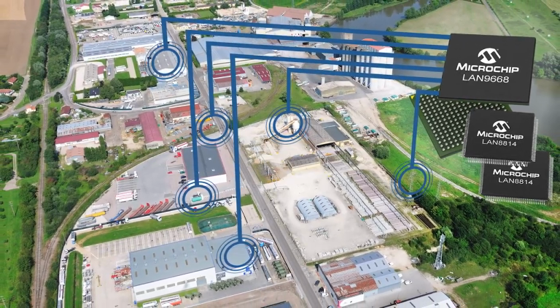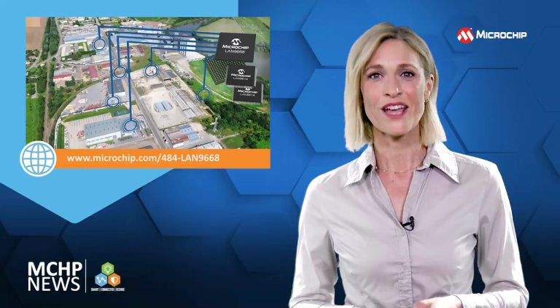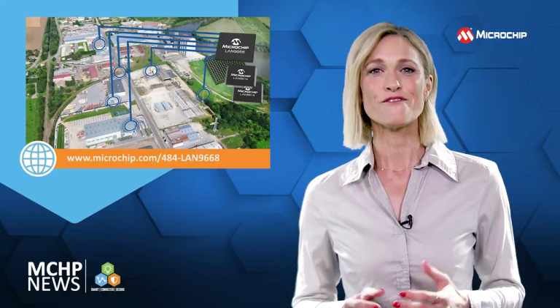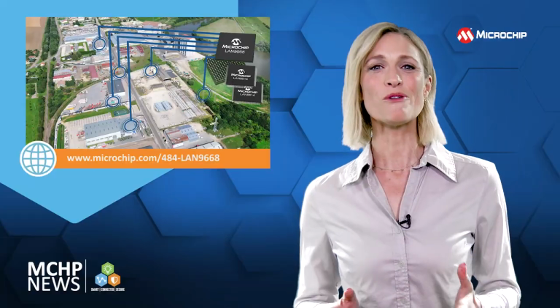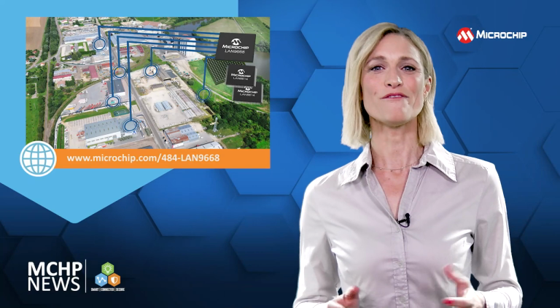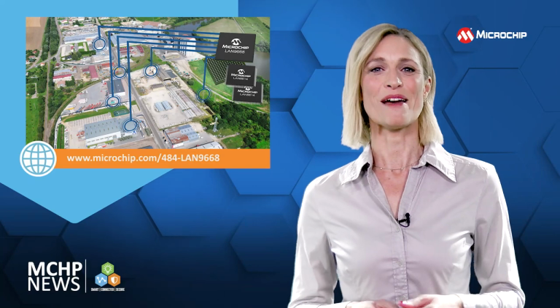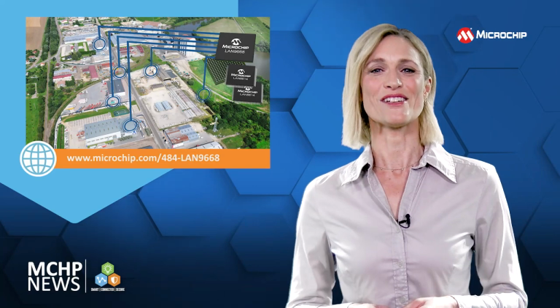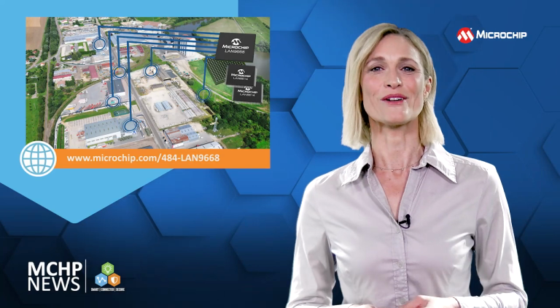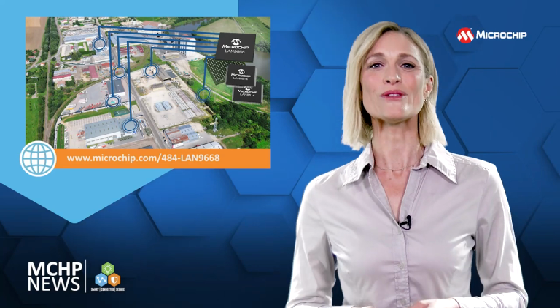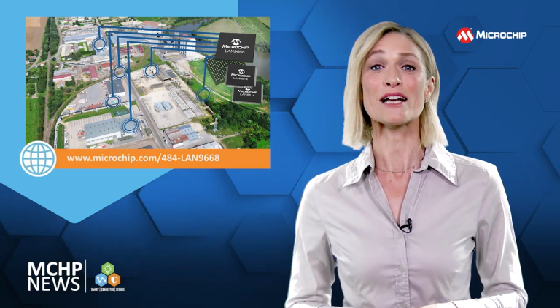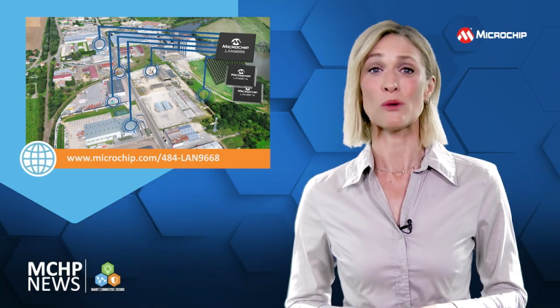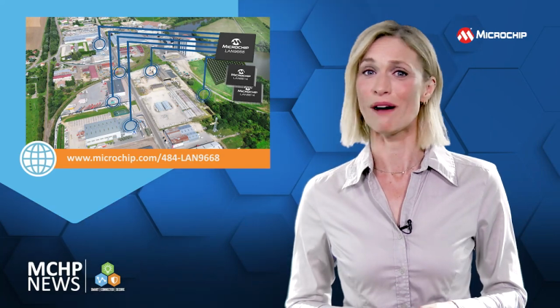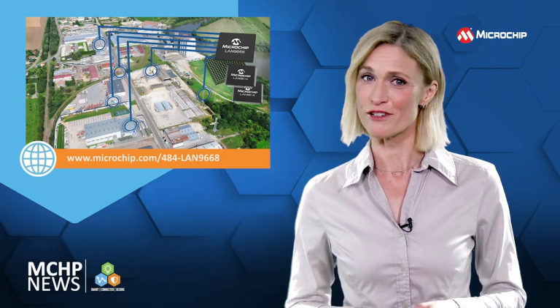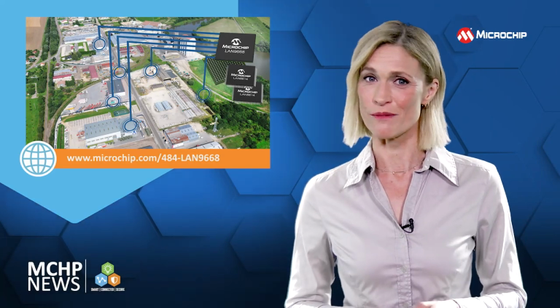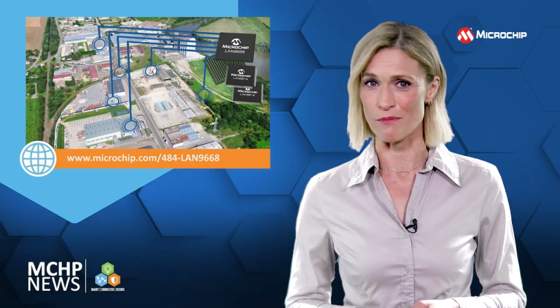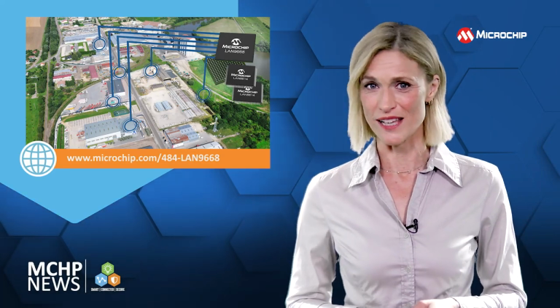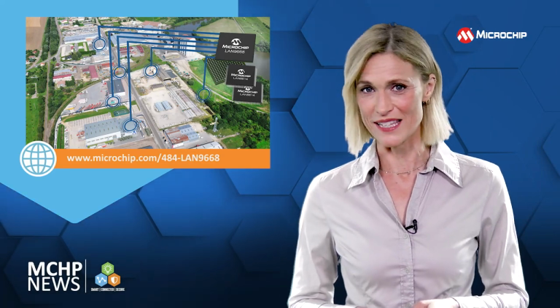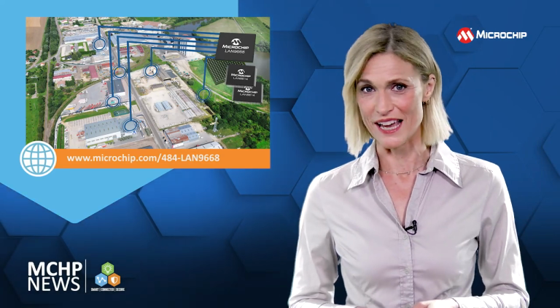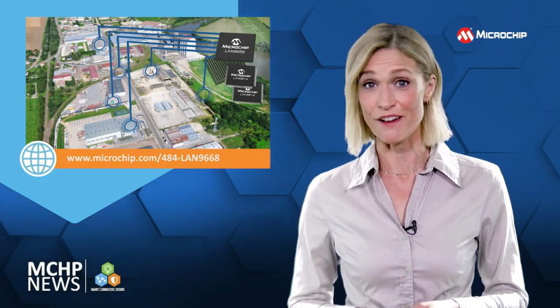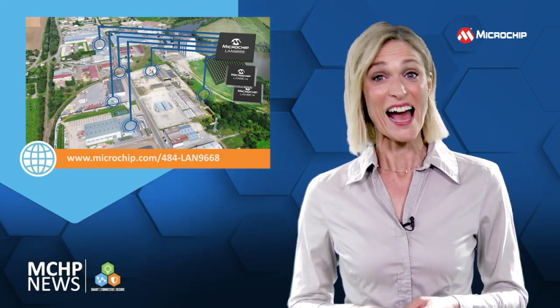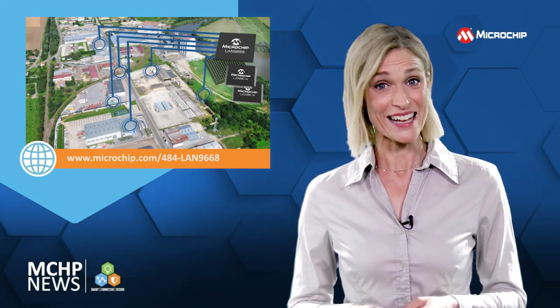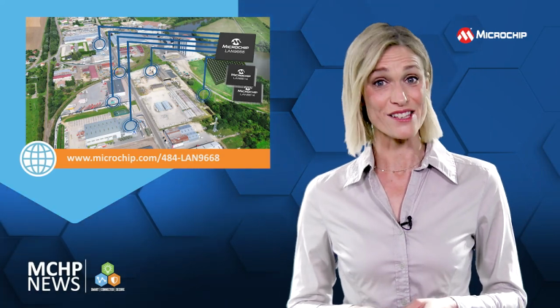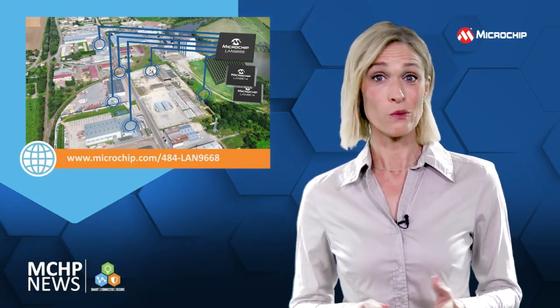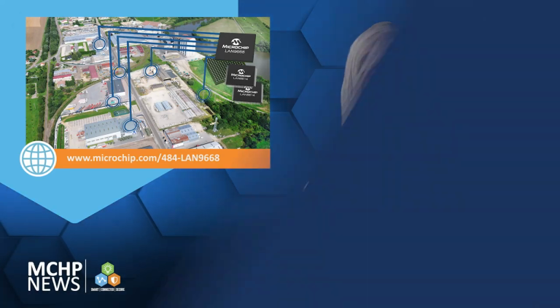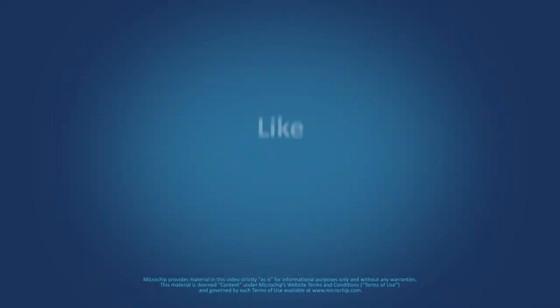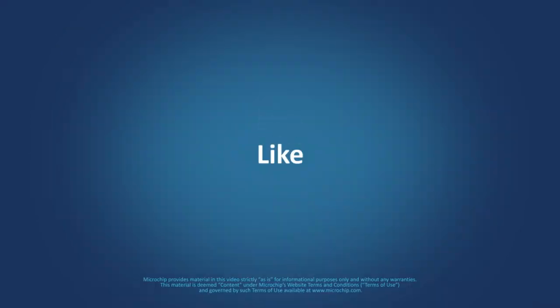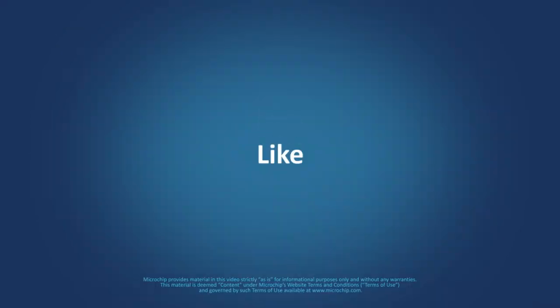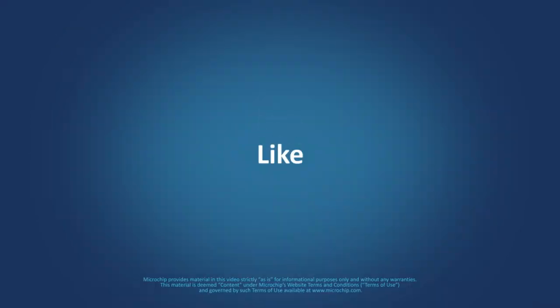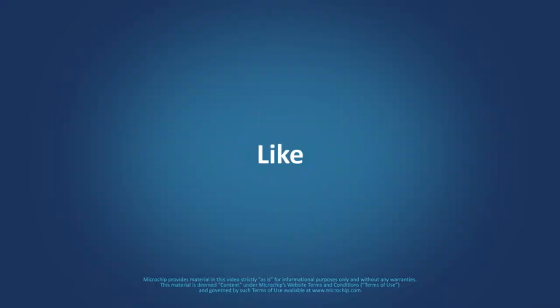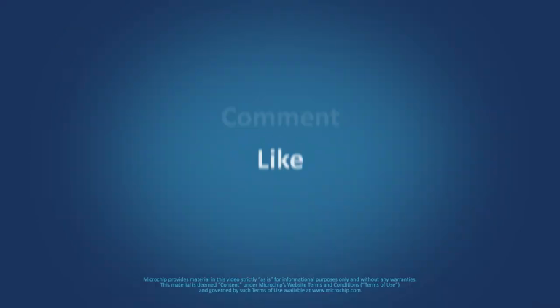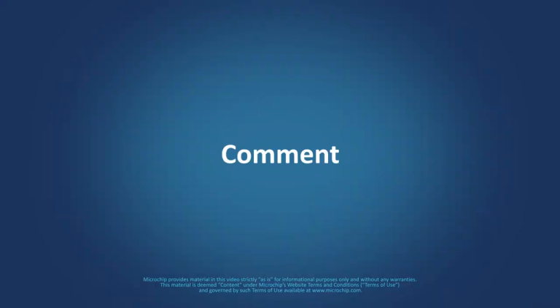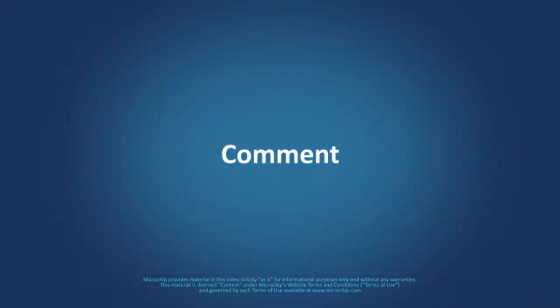For more information, contact your Microchip representative, and why not check out our social channels.